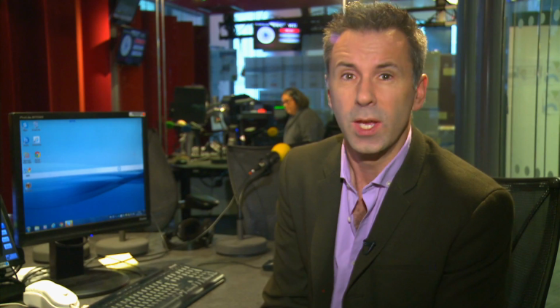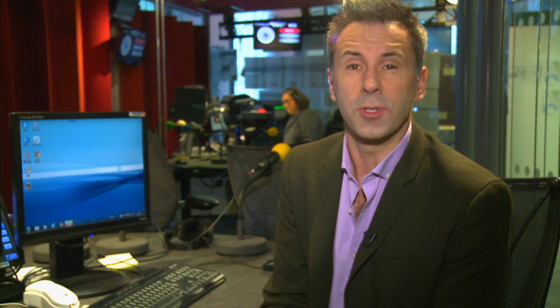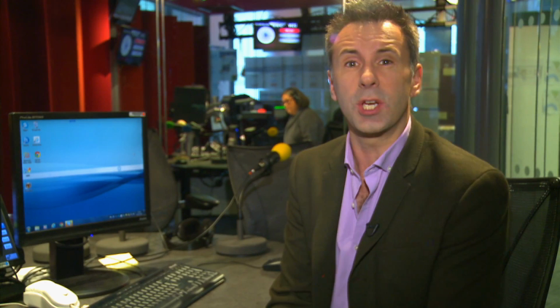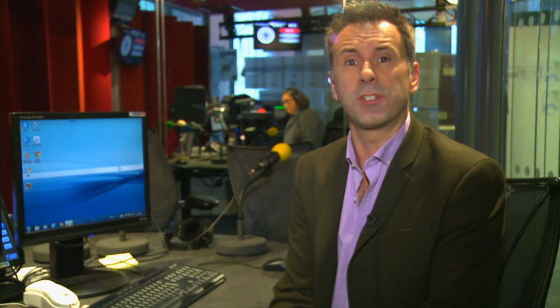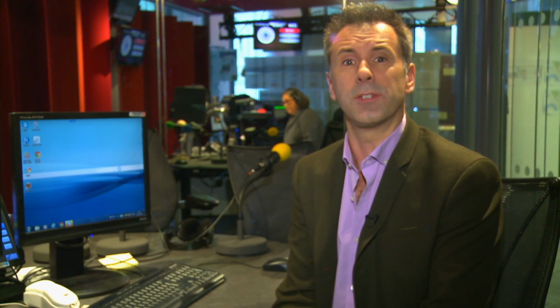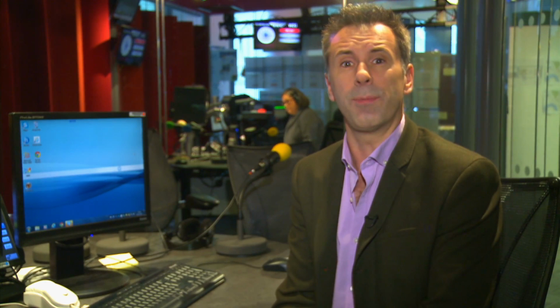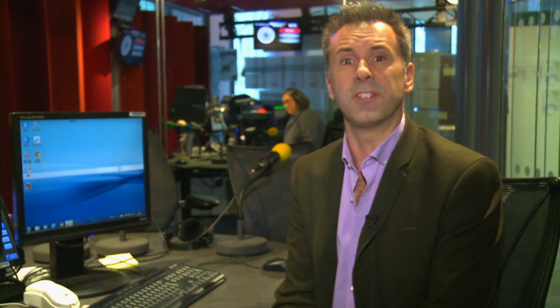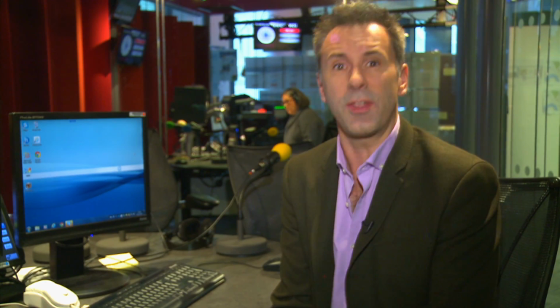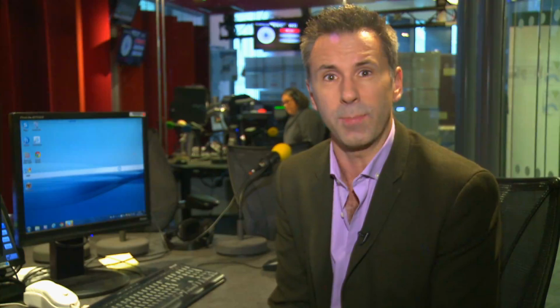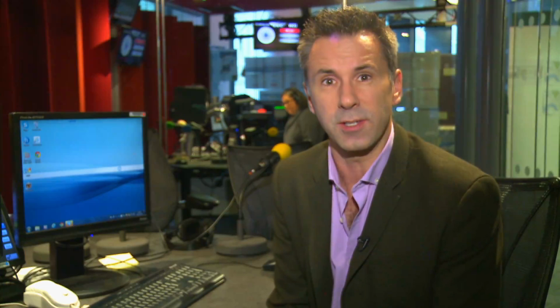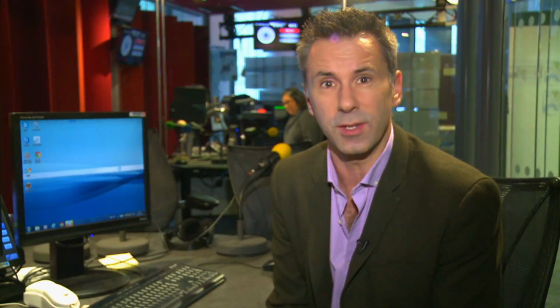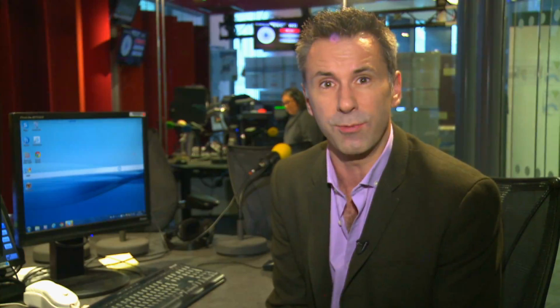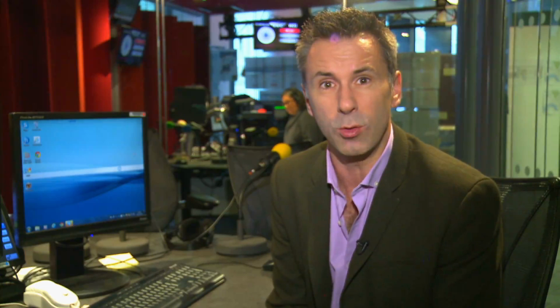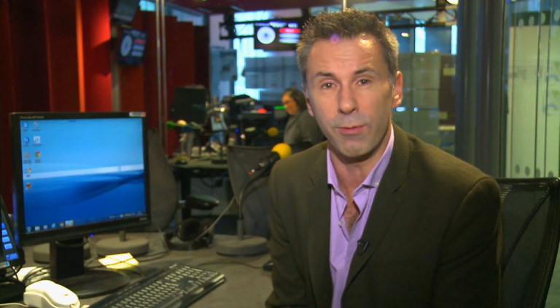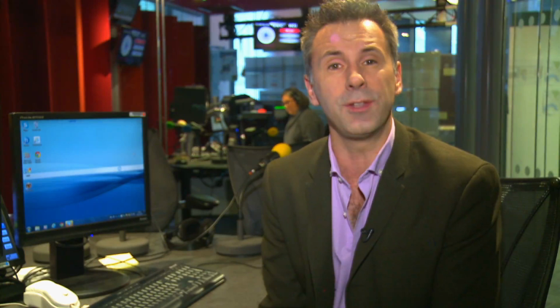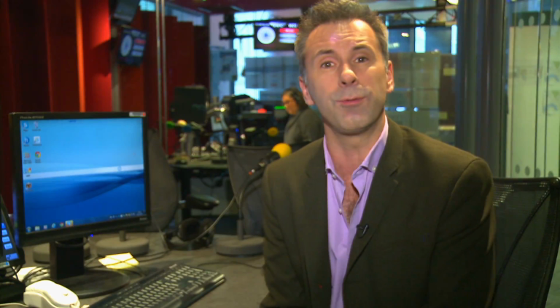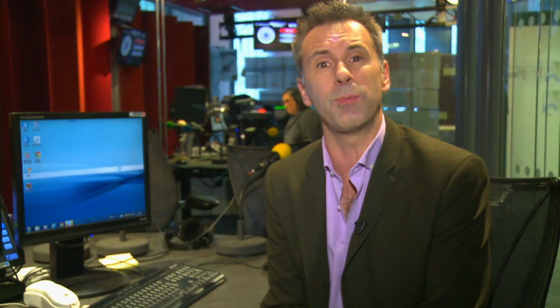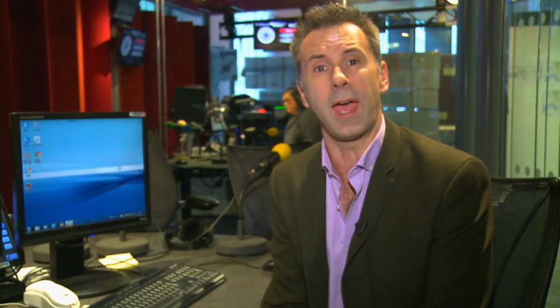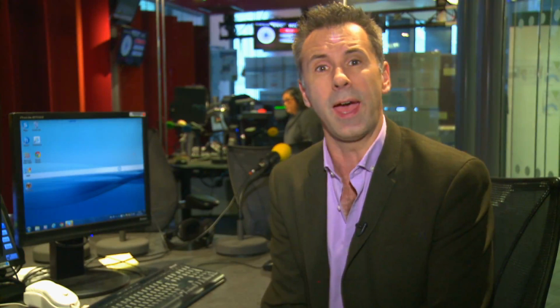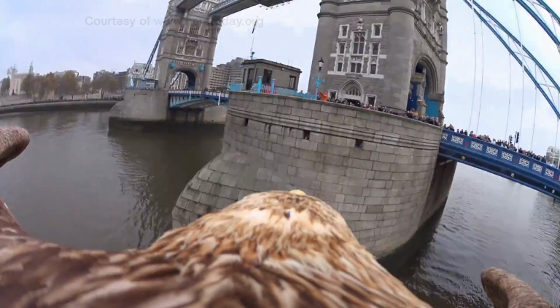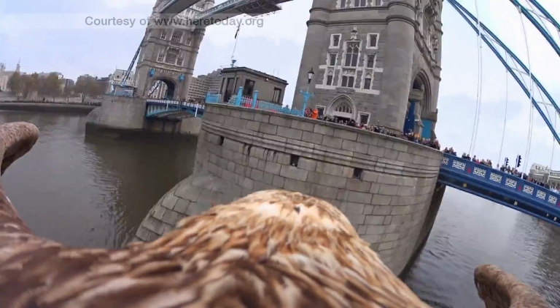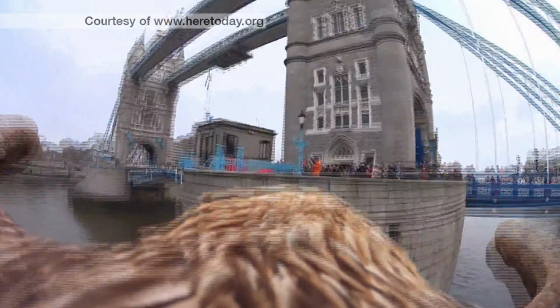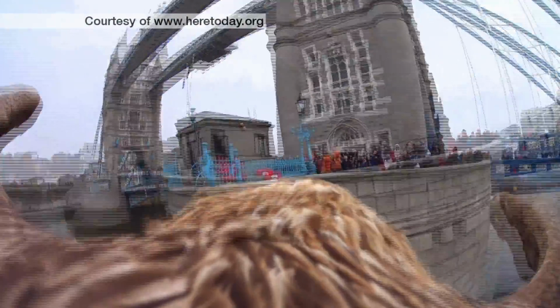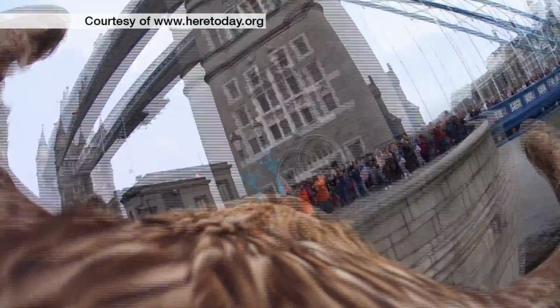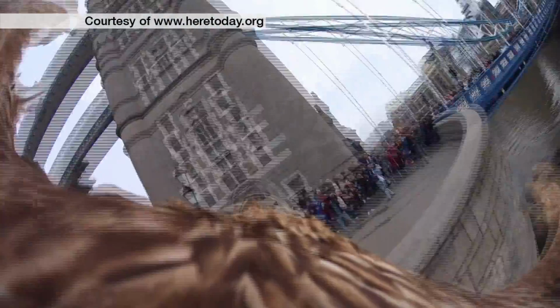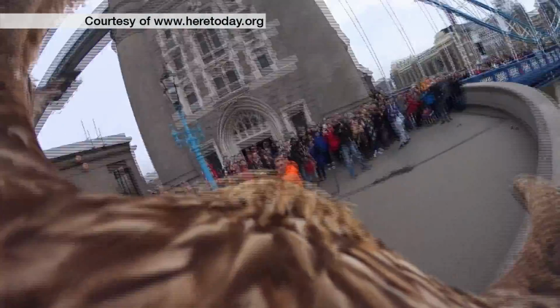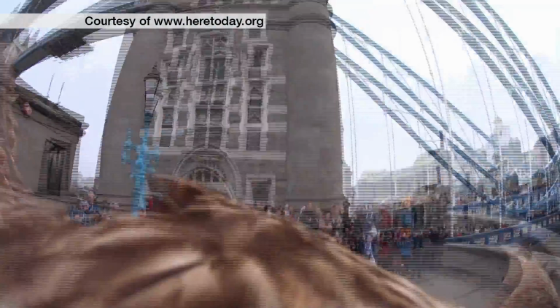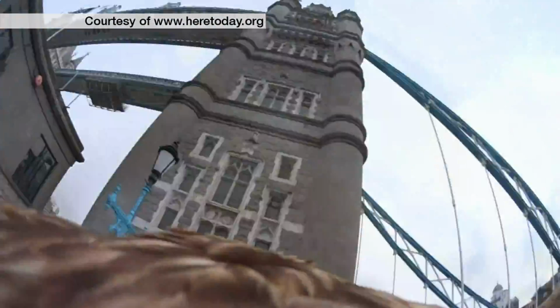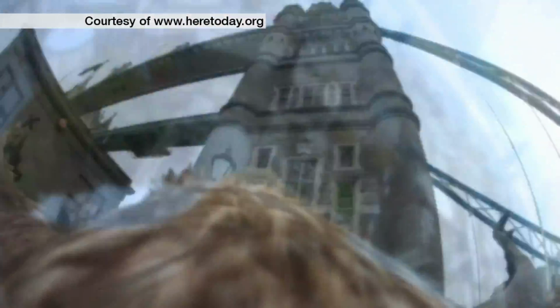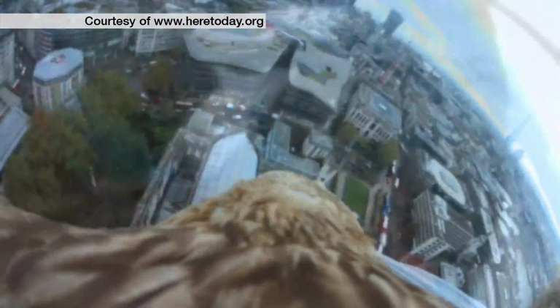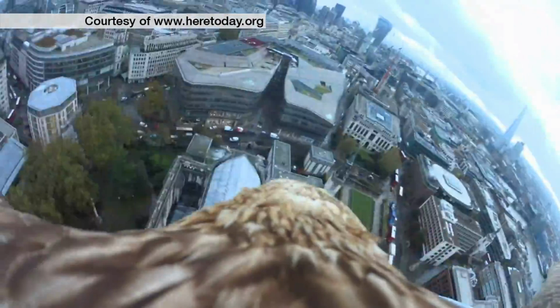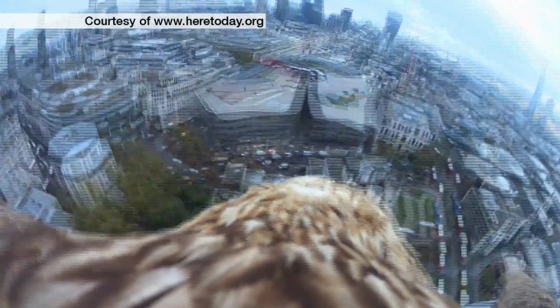But to cheer ourselves up, there's nothing better than the view of London from the air as filmed by an eagle with a camera on its back.